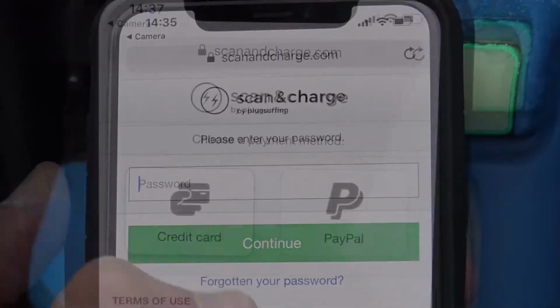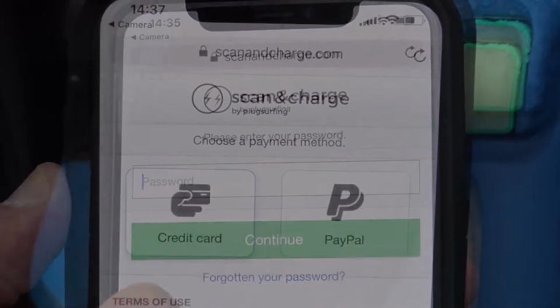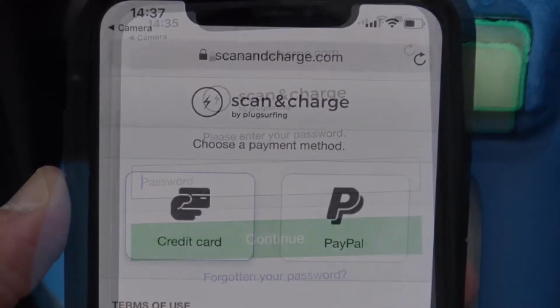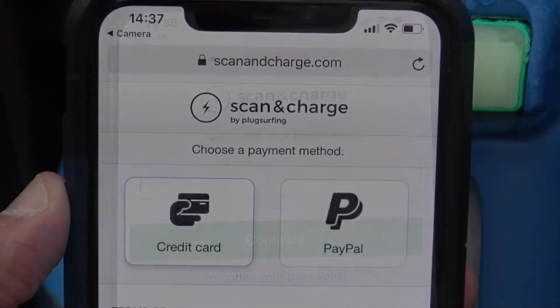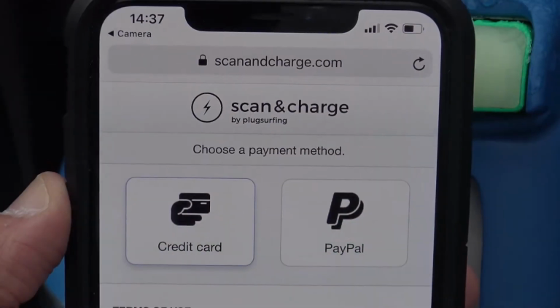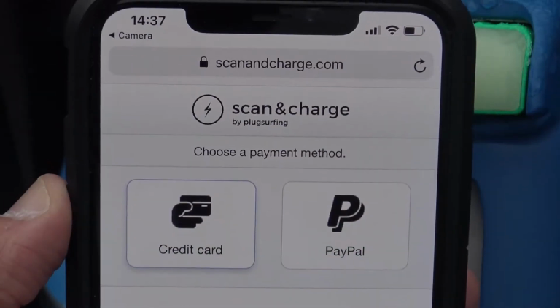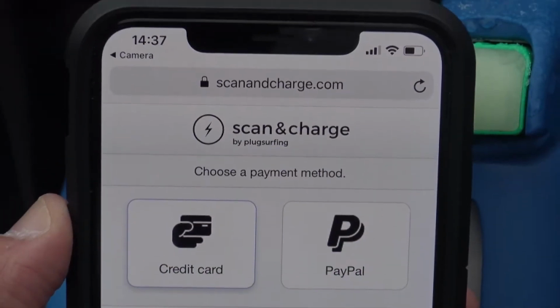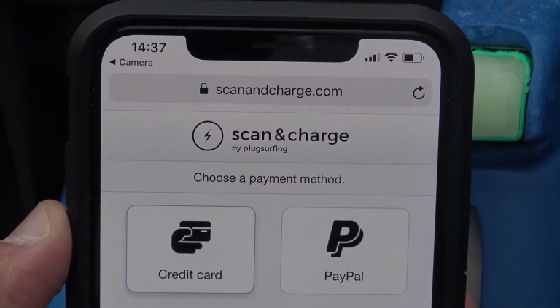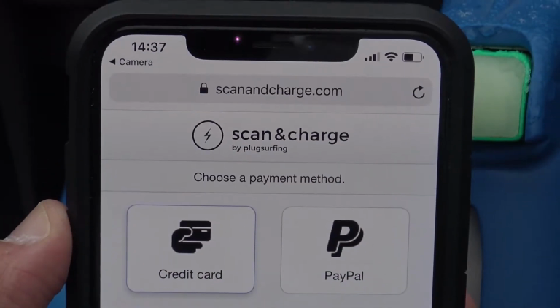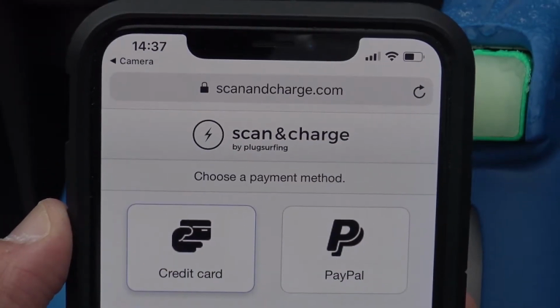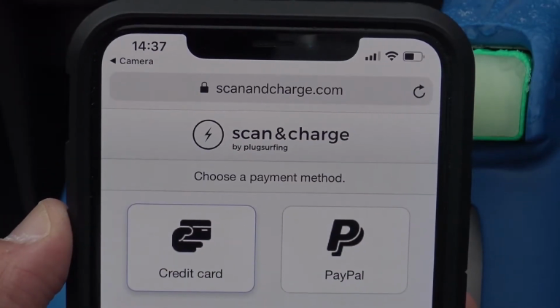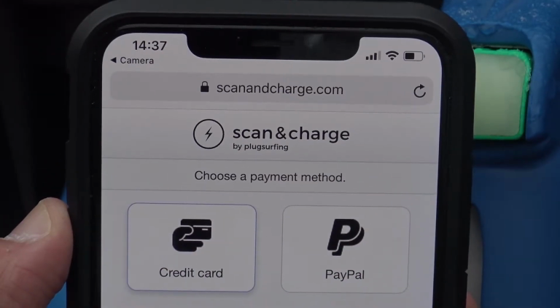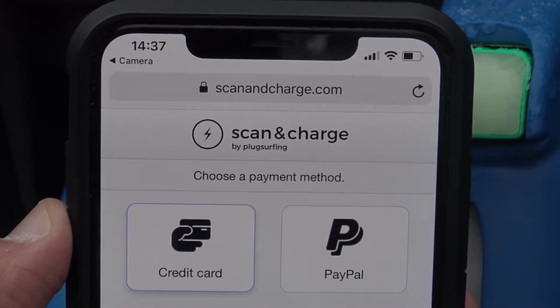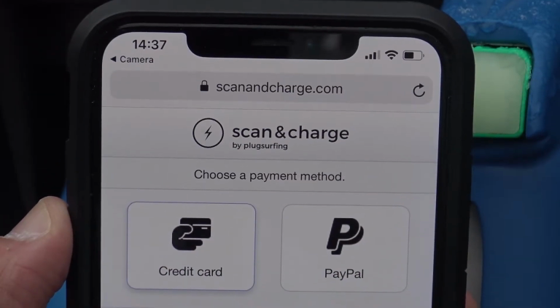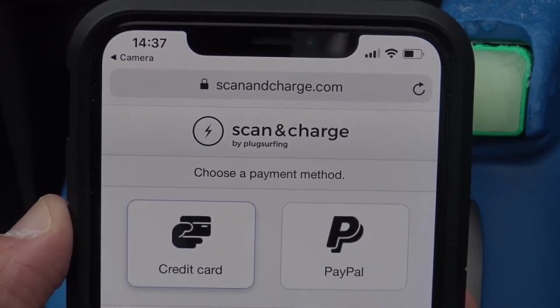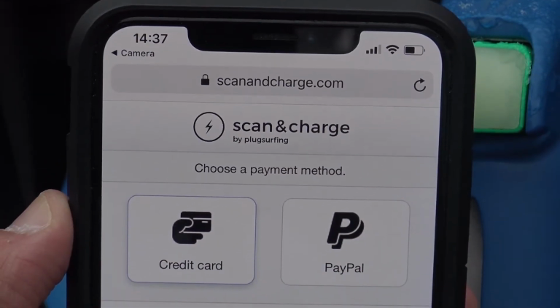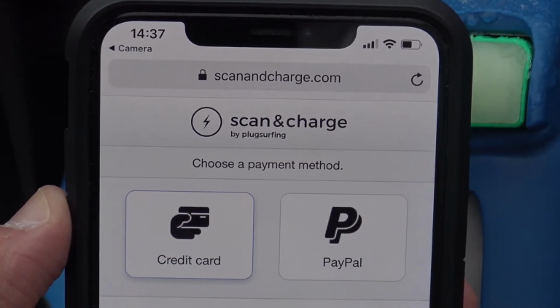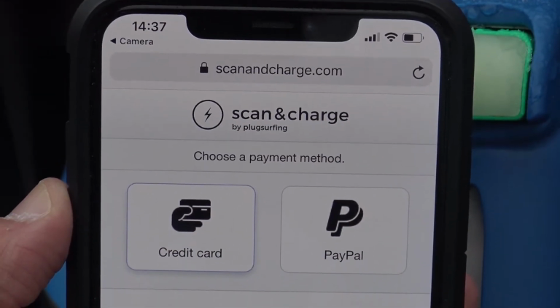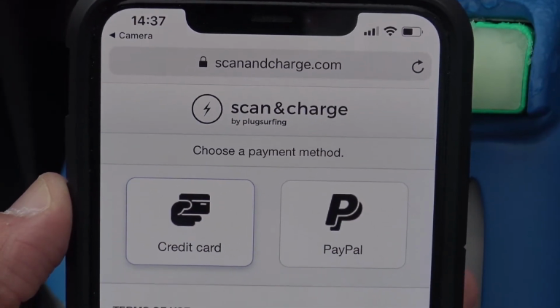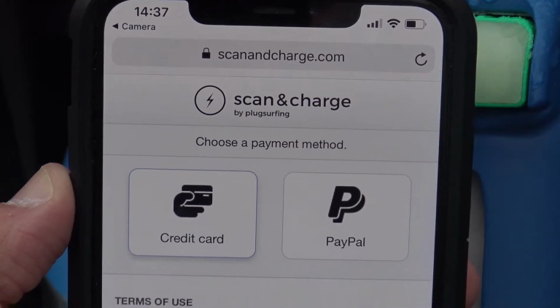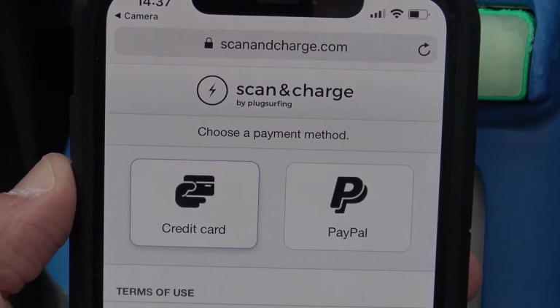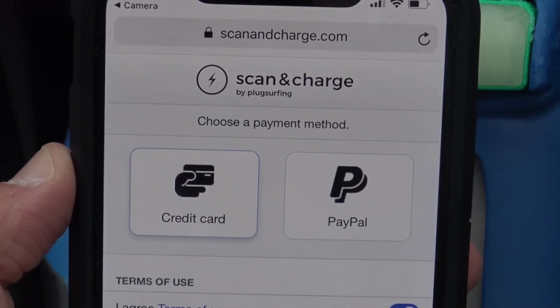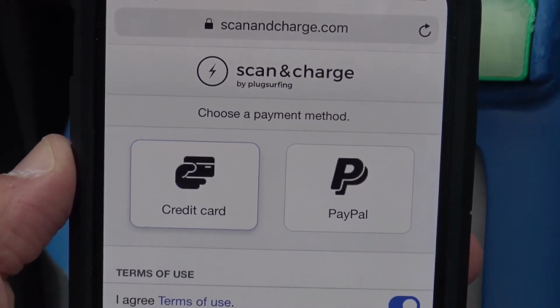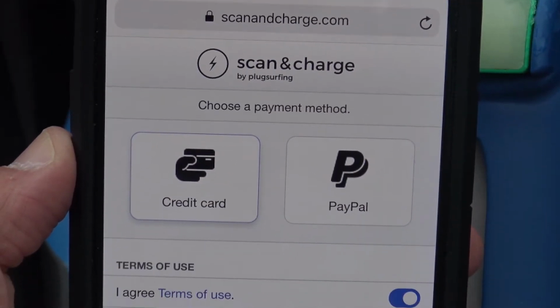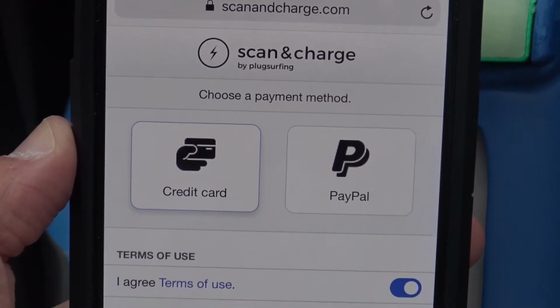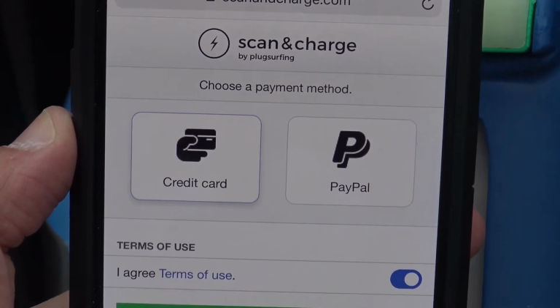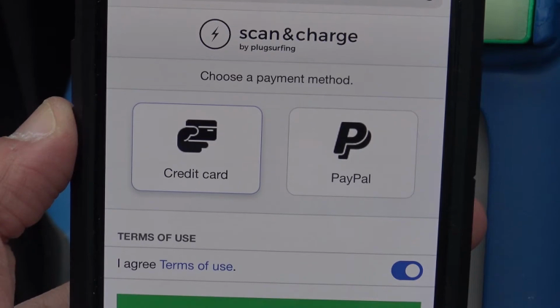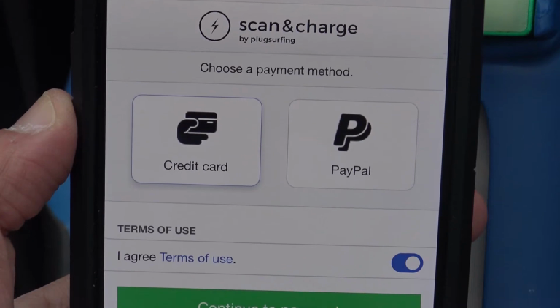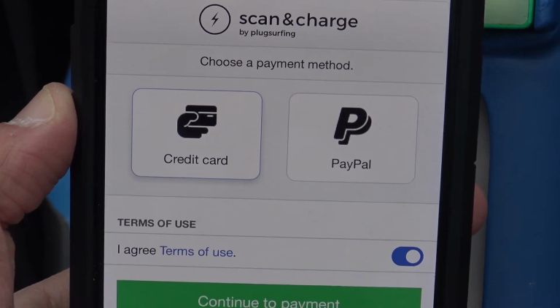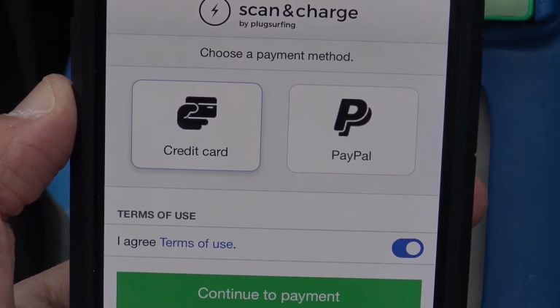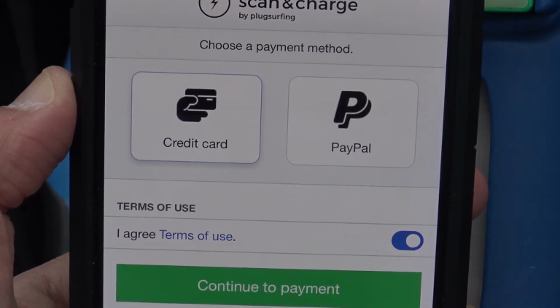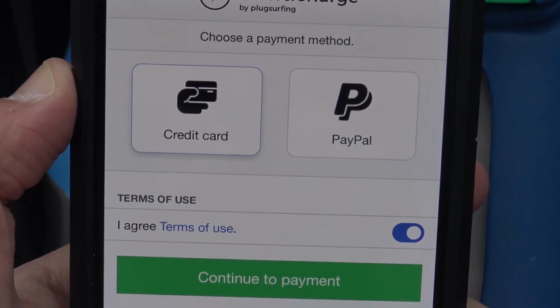Choose your payment method, agree to the terms of use, and click continue to payment.